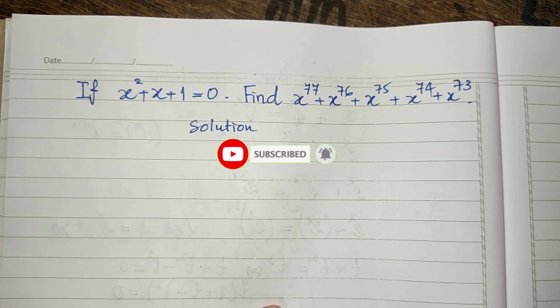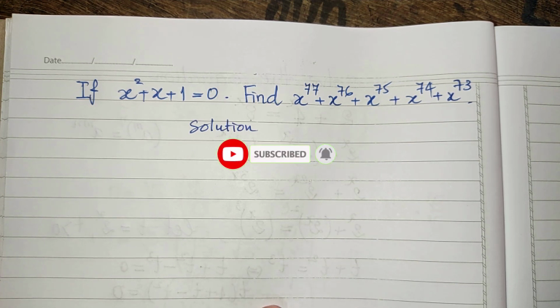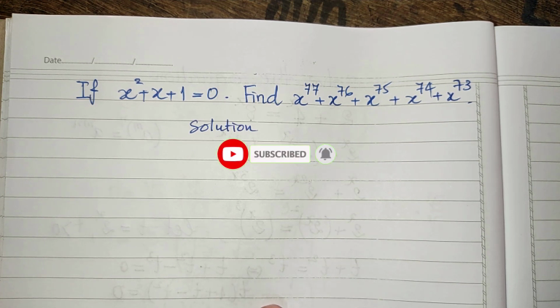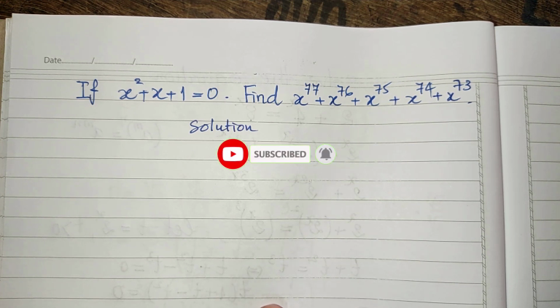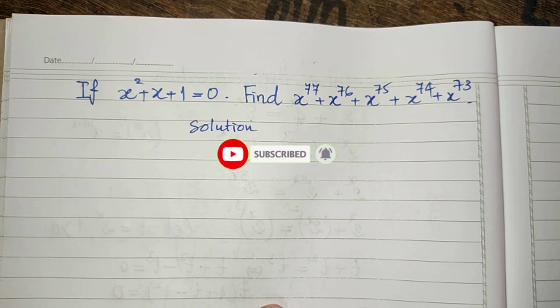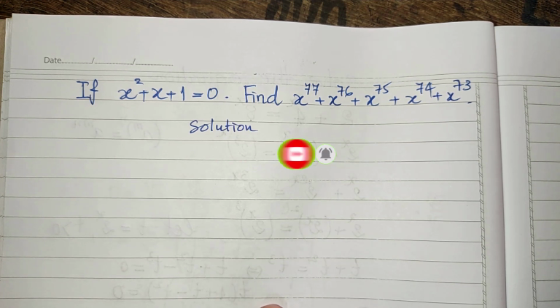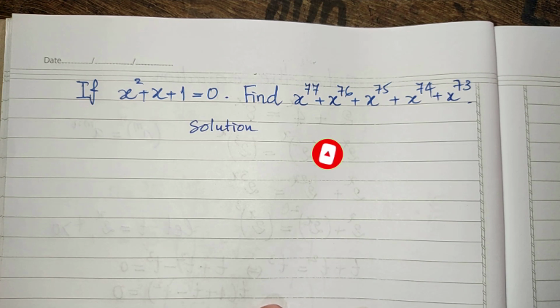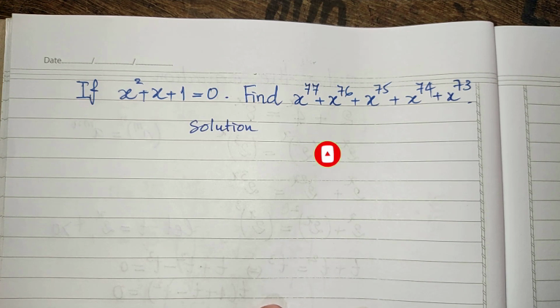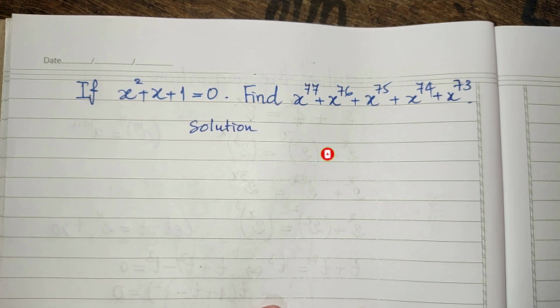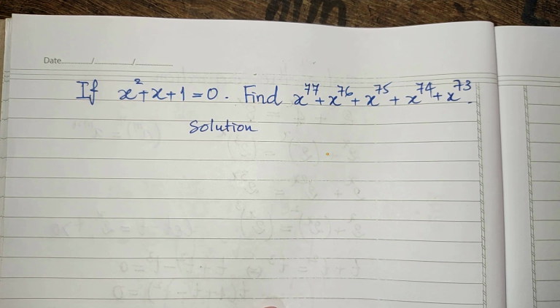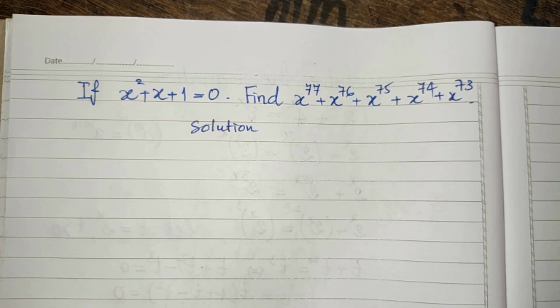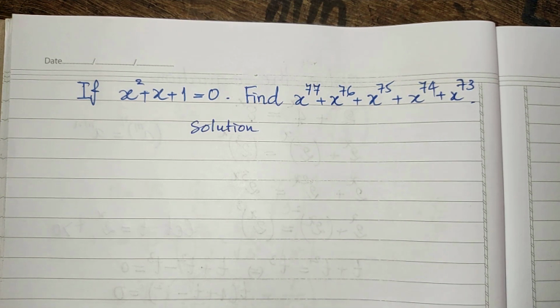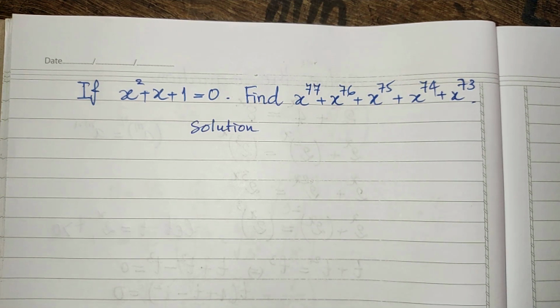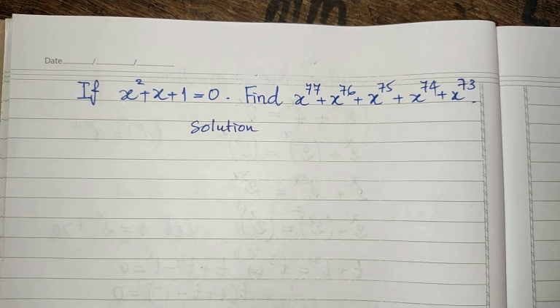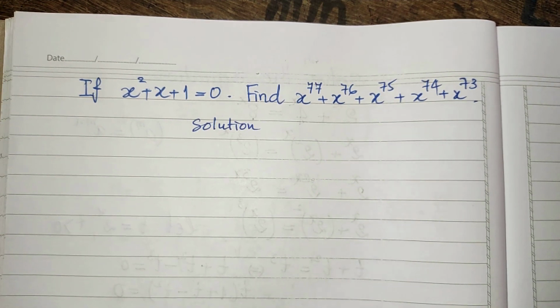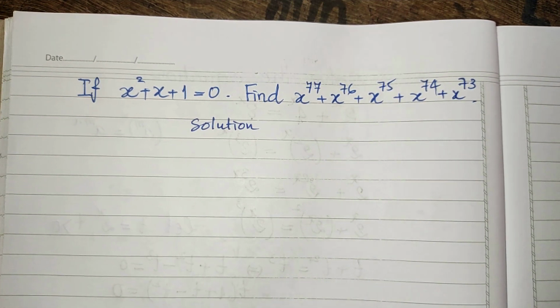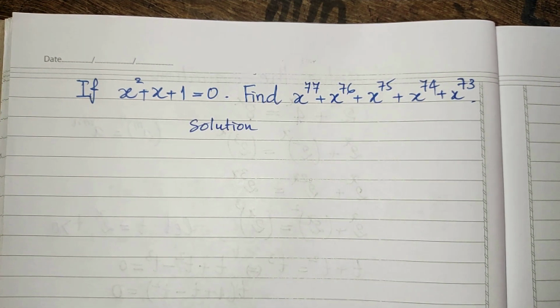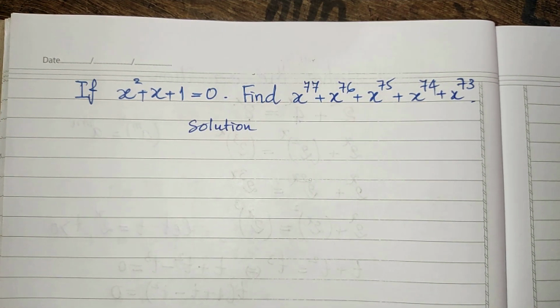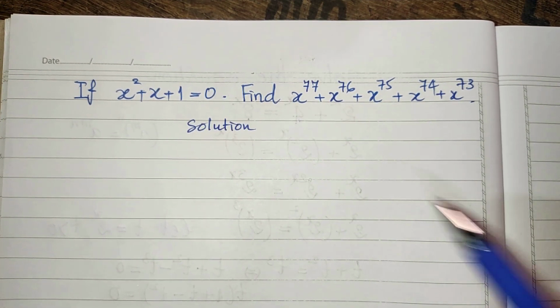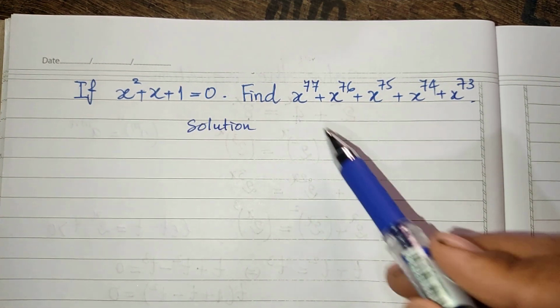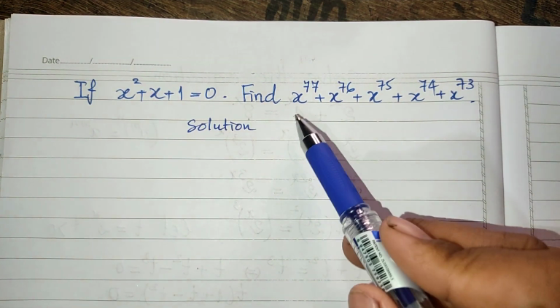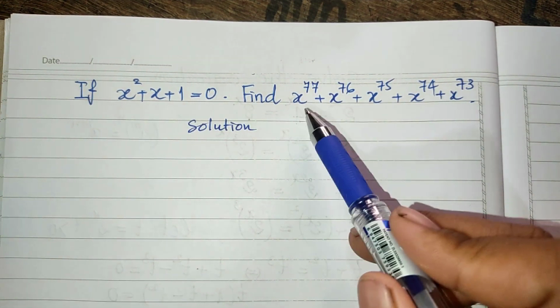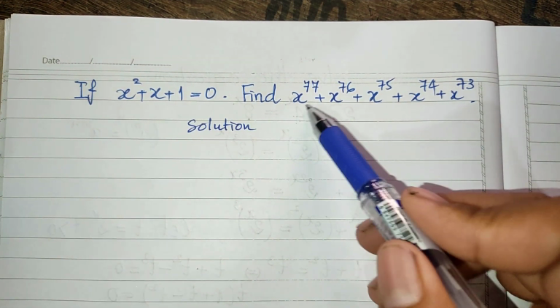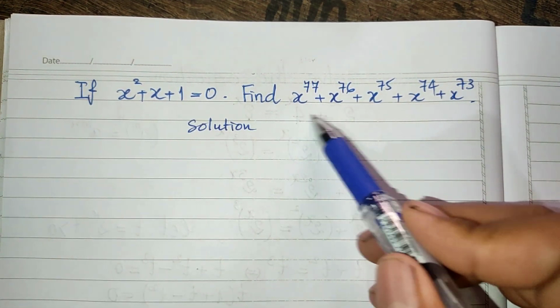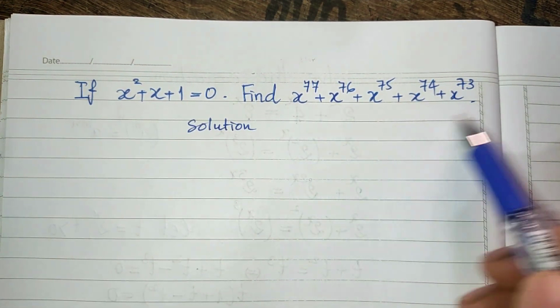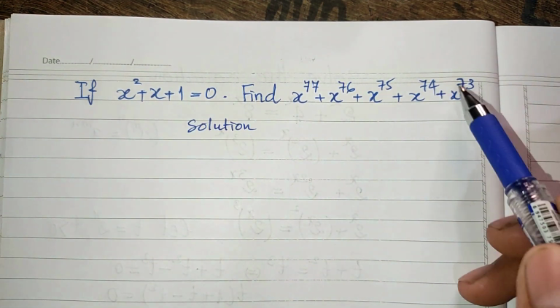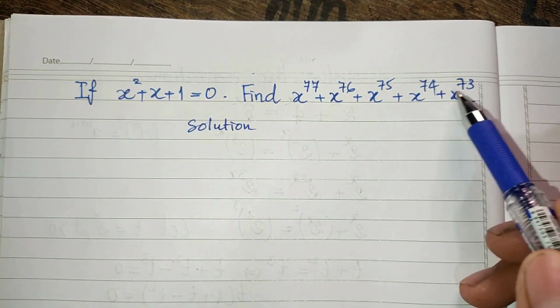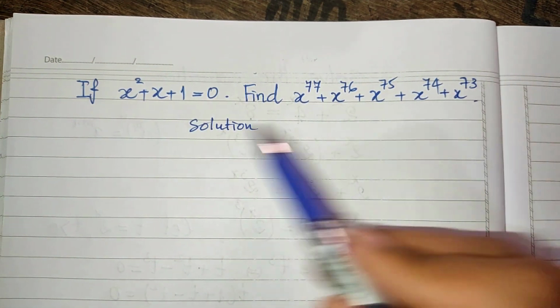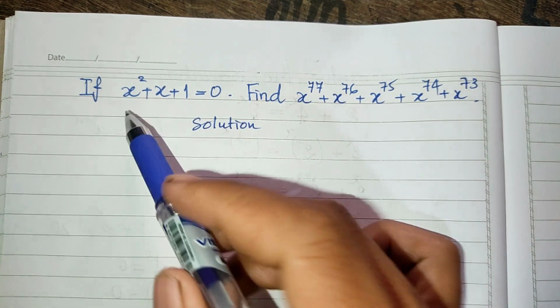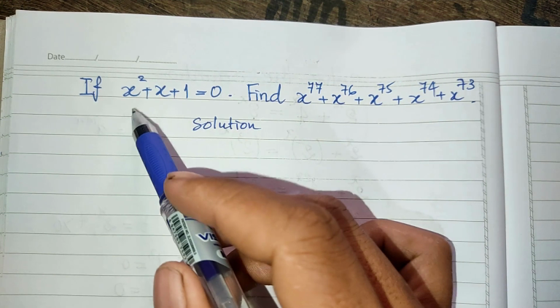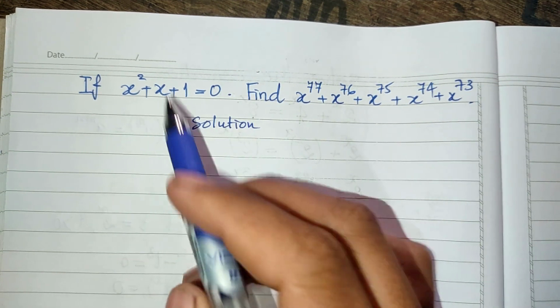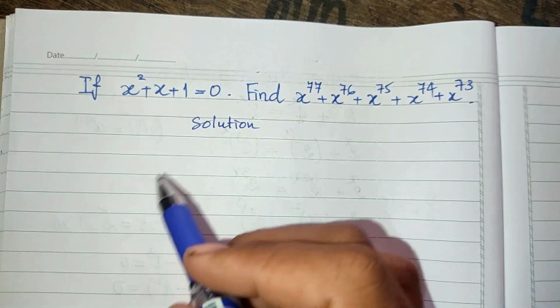Okay, now we go to the solution together. To find the values of this equation, I use this equation.